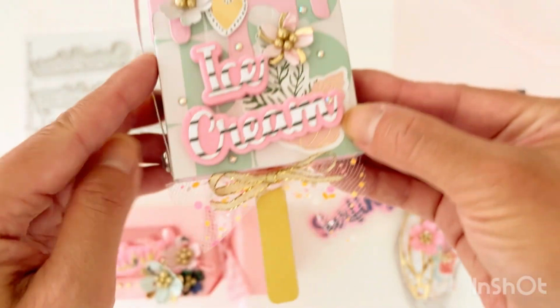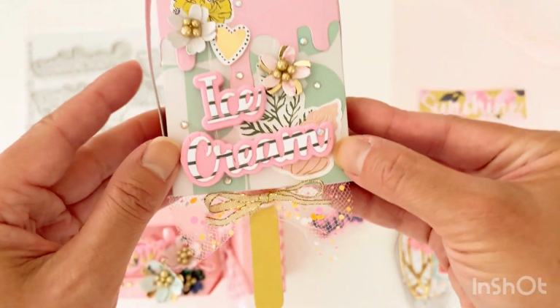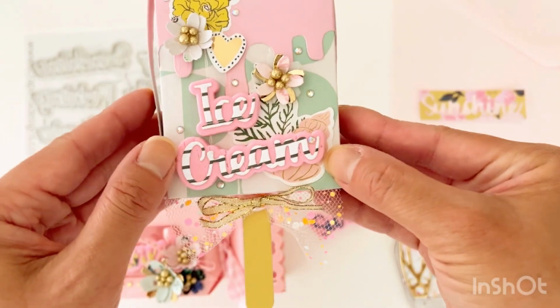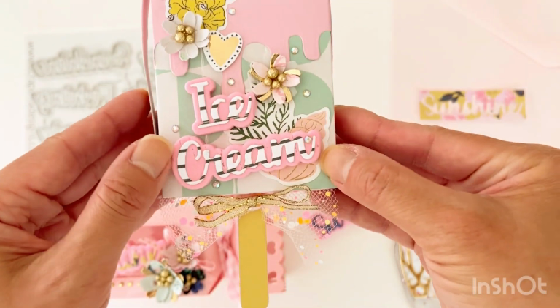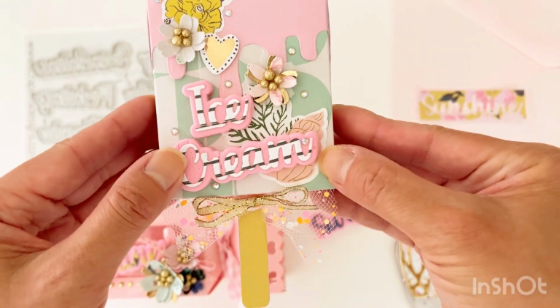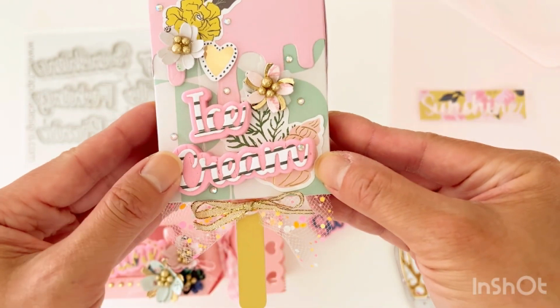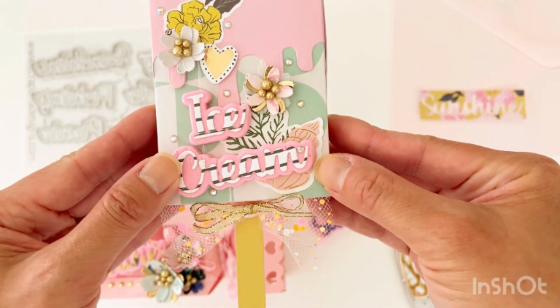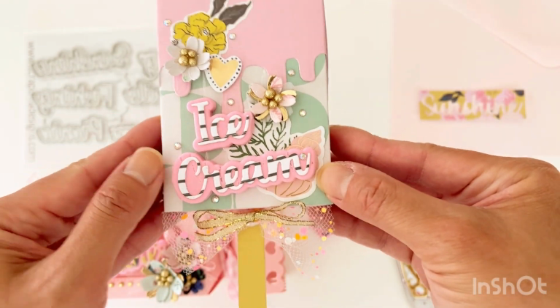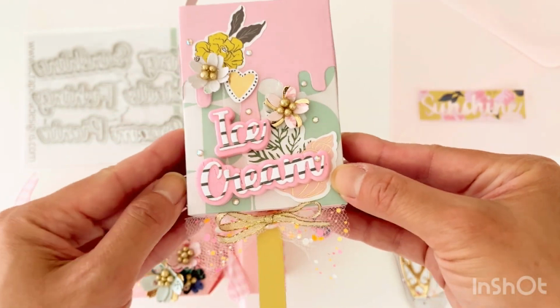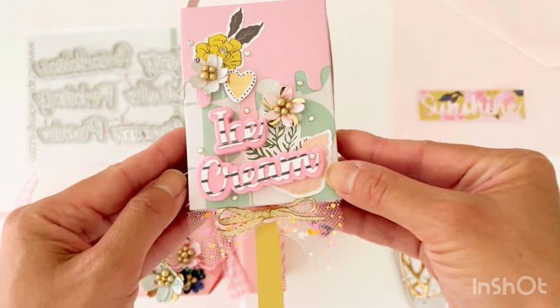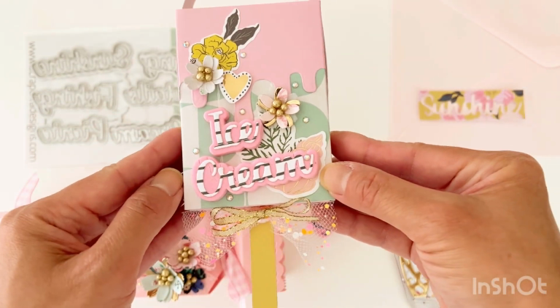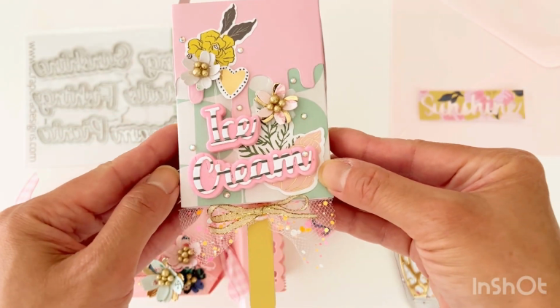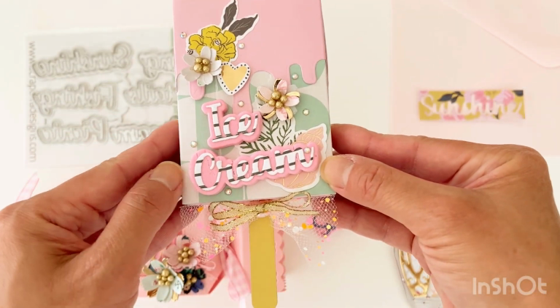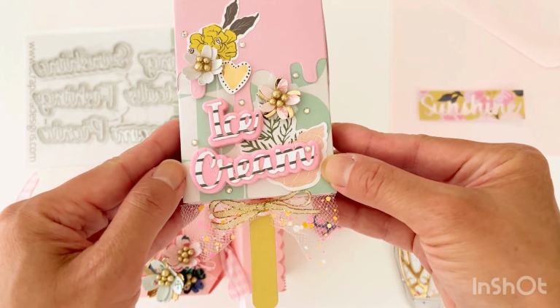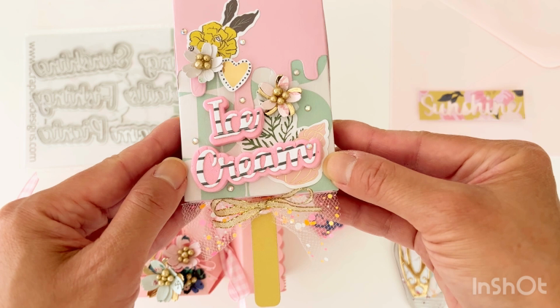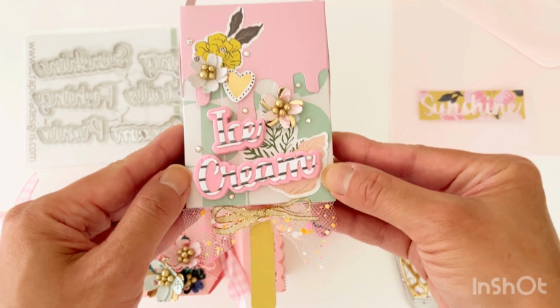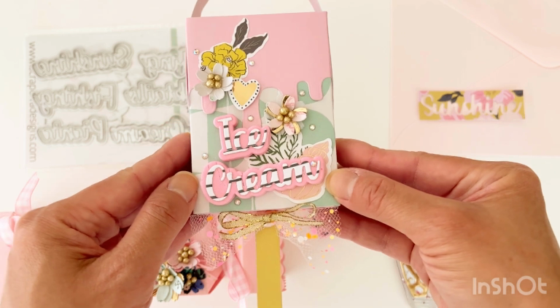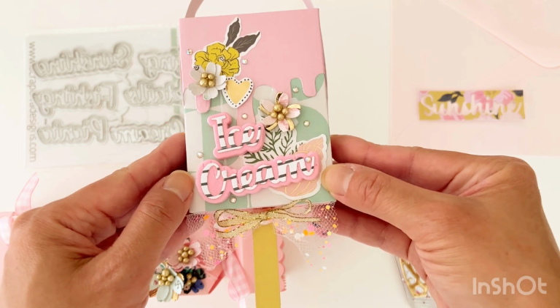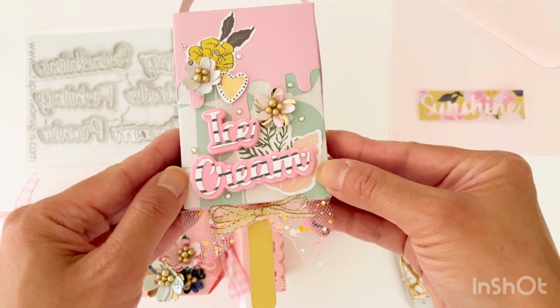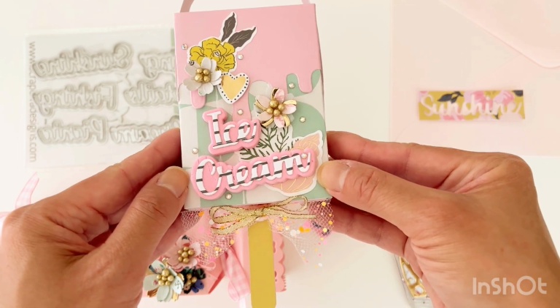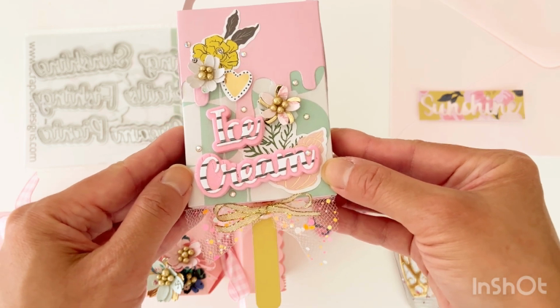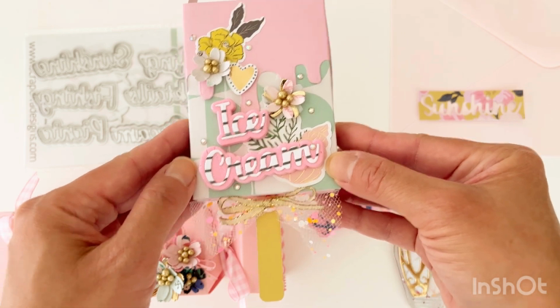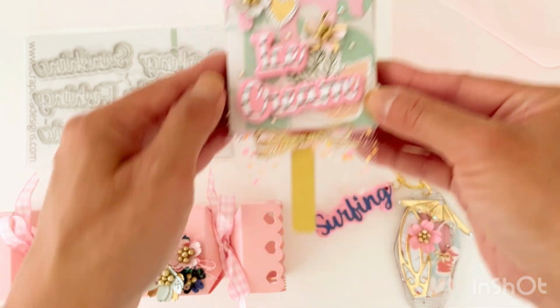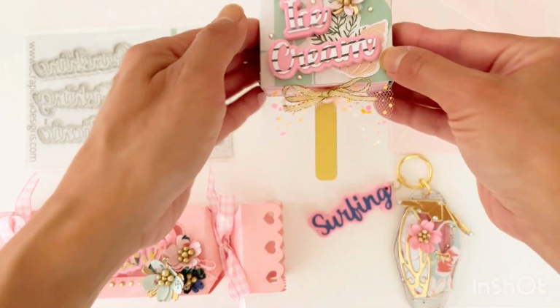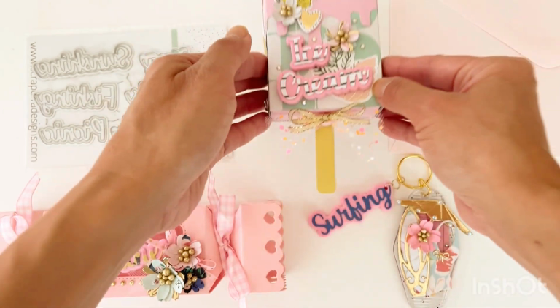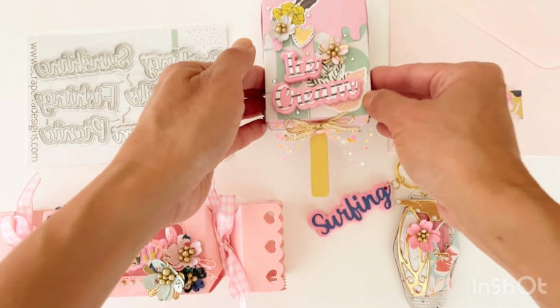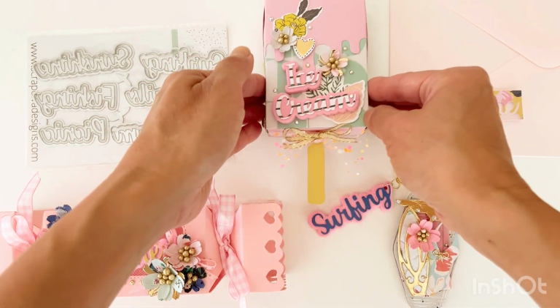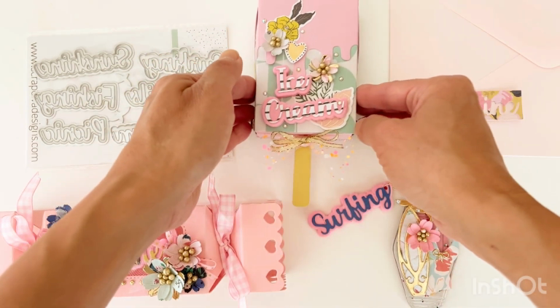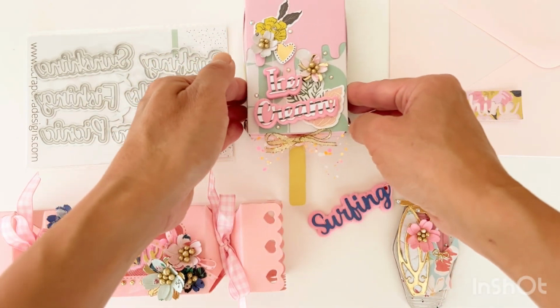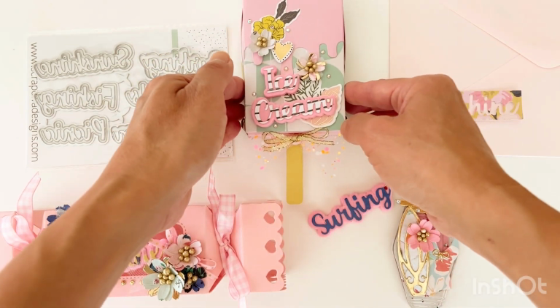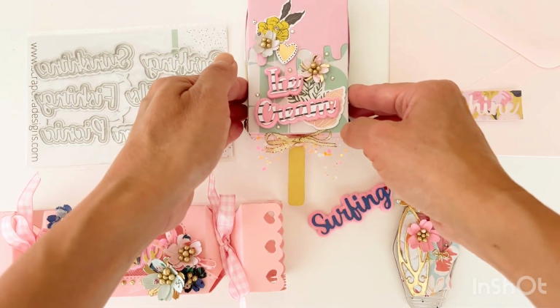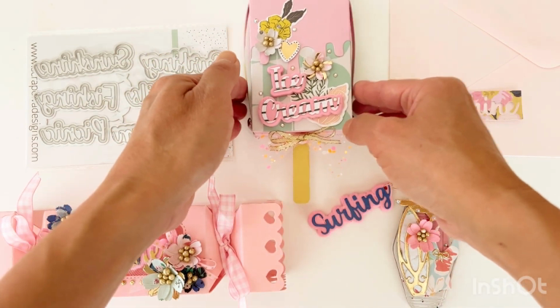This one I've used the word ice cream on top of this popsicle gift box, which is also part of the July release.